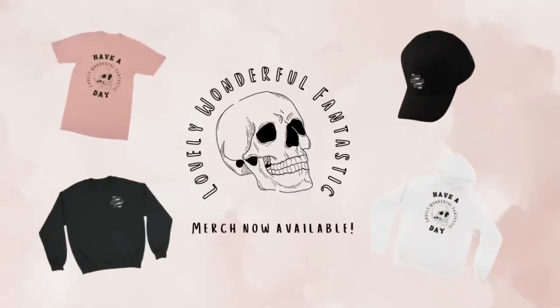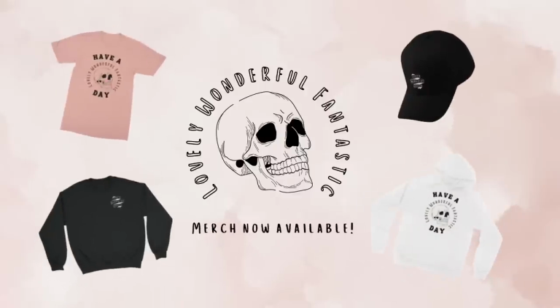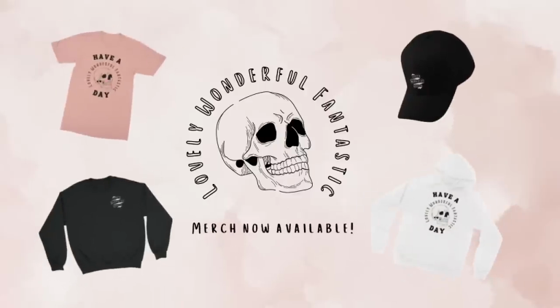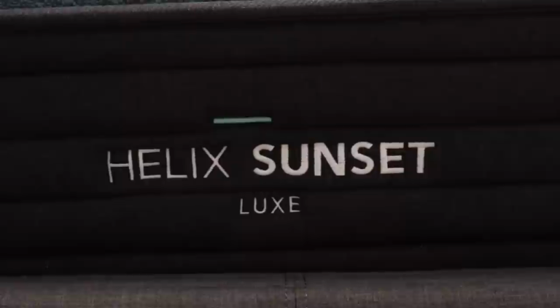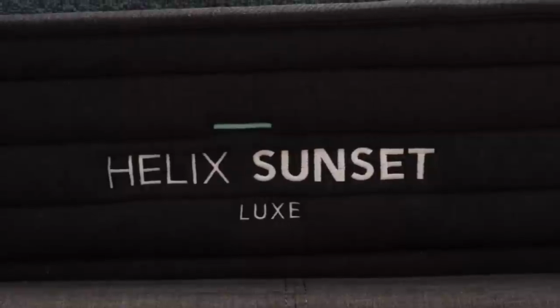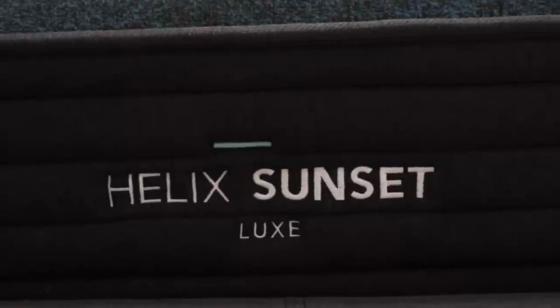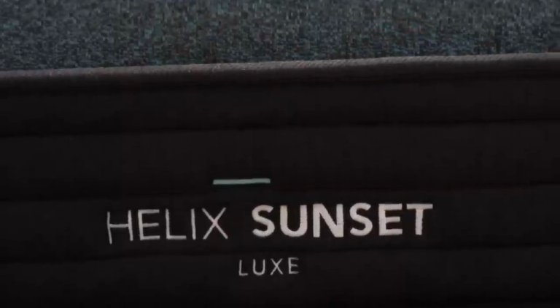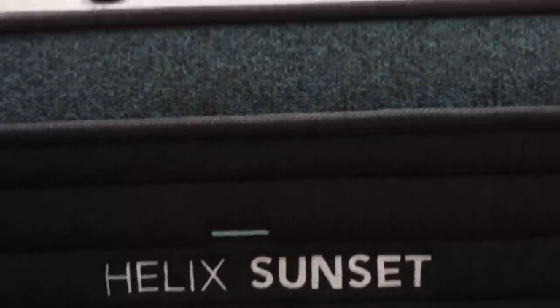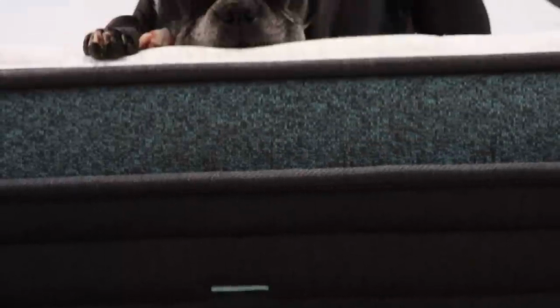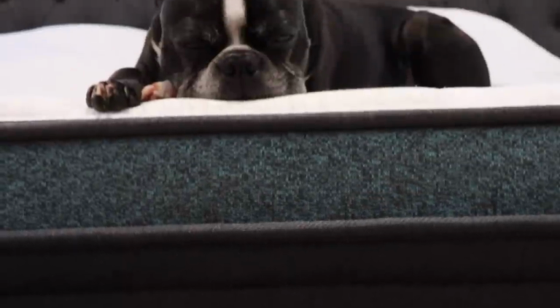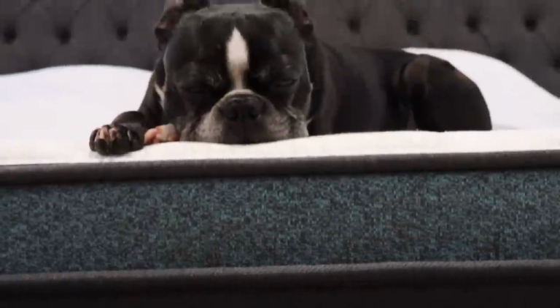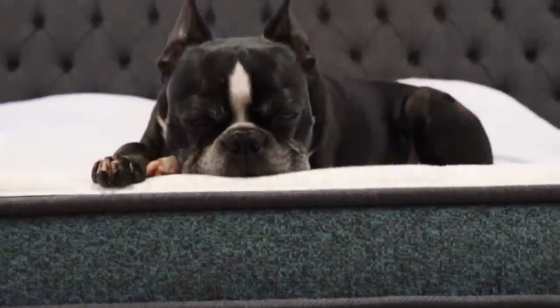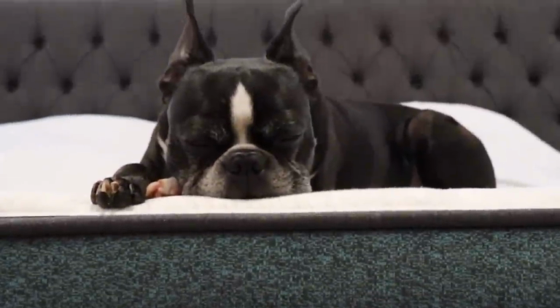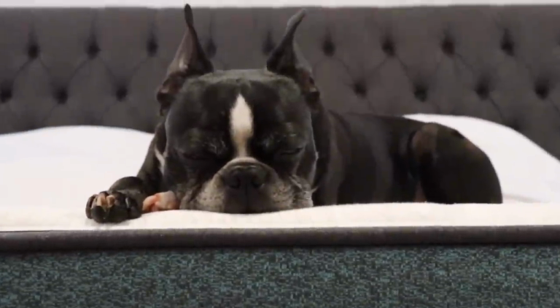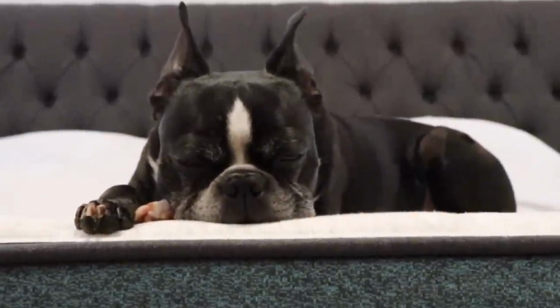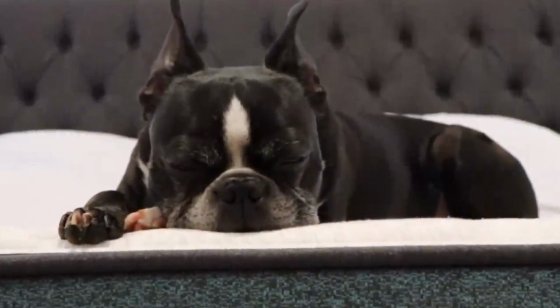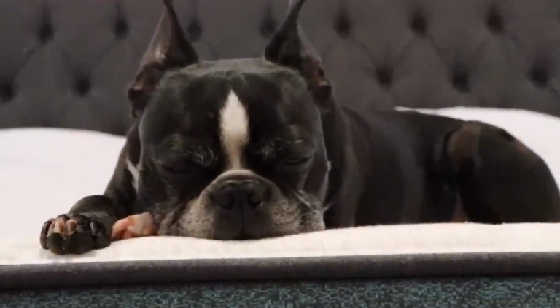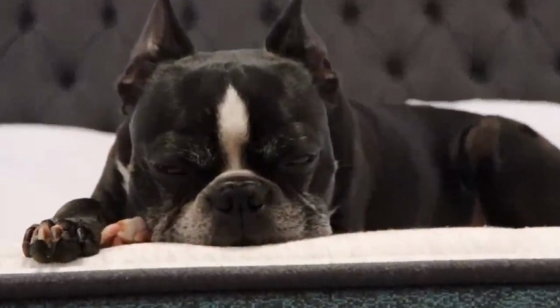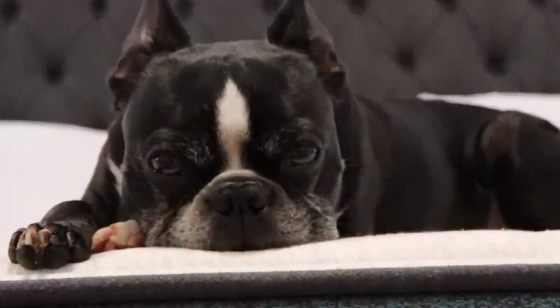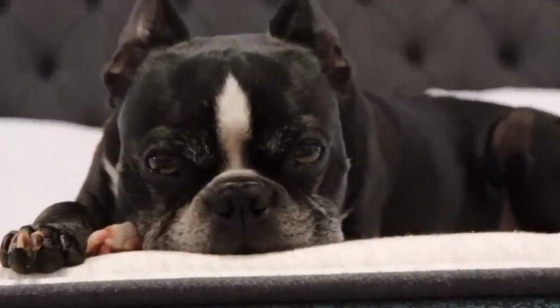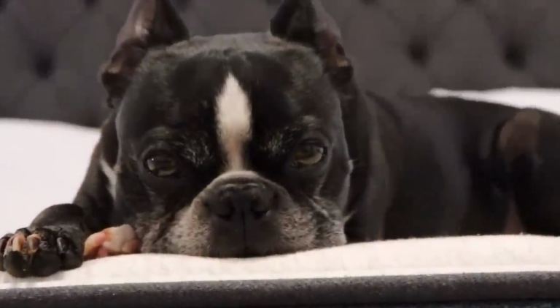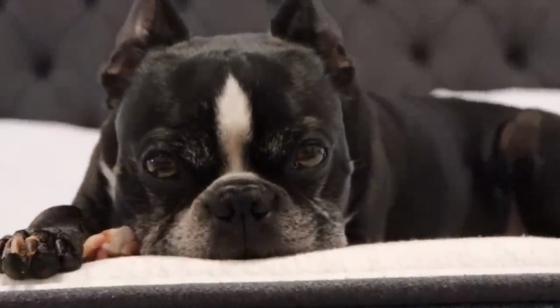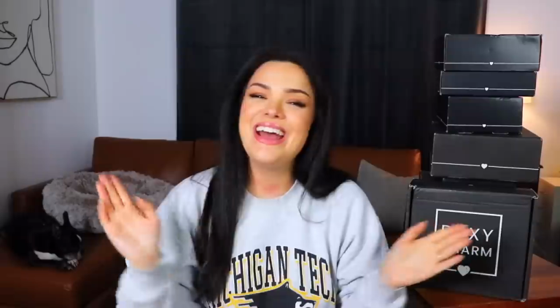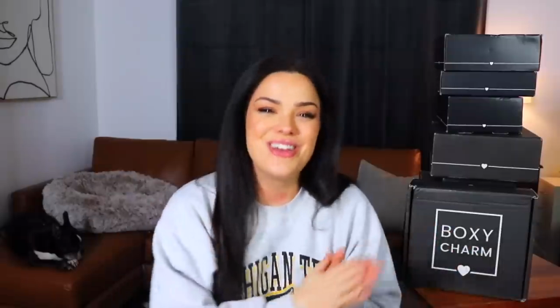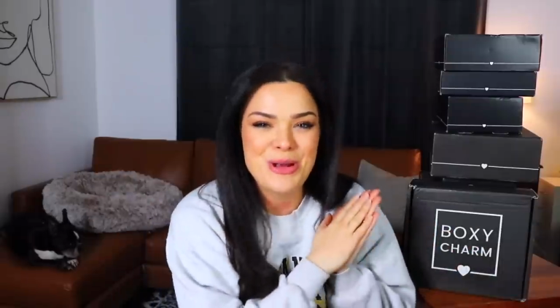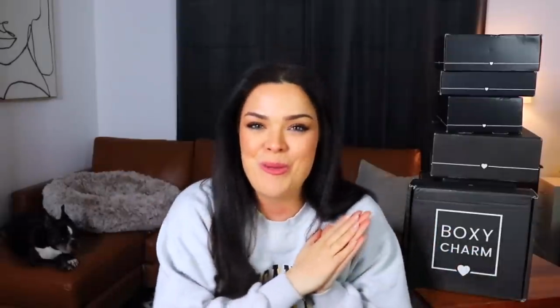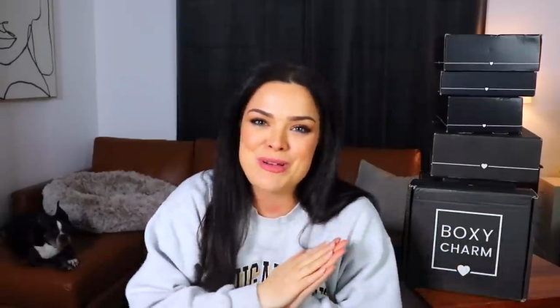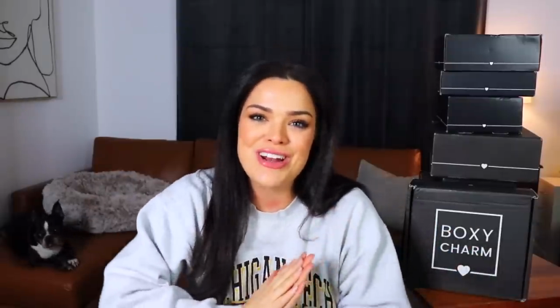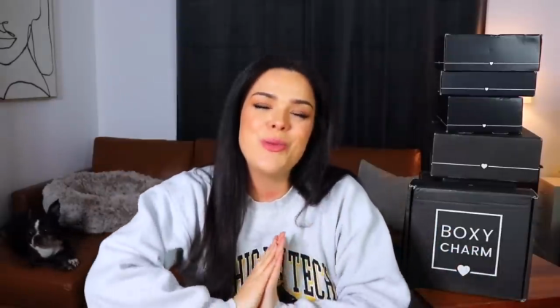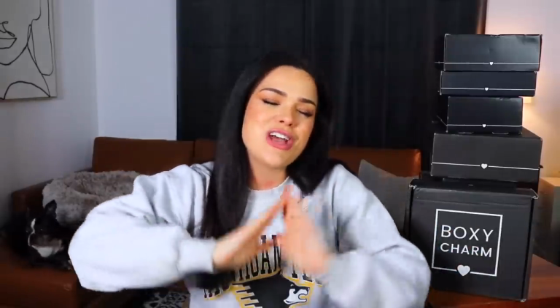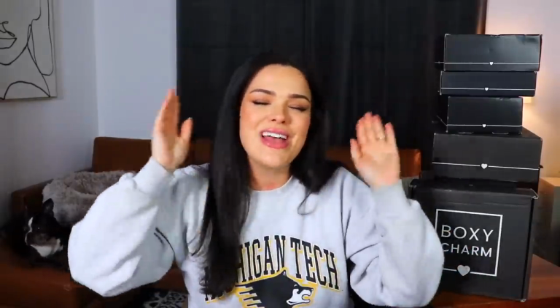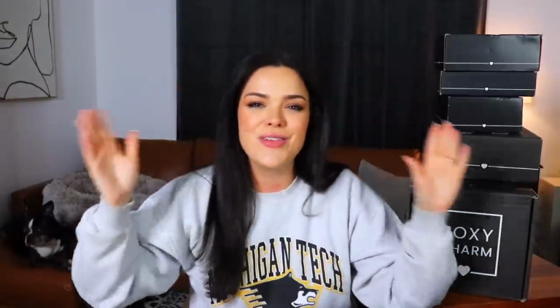Today's video is brought to you by Helix Sleep — stick around to save 20% off your Helix Sleep mattress and get two free pillows. Hello everybody and welcome back to my channel, hope you guys are having a lovely, wonderful, fantastic day.